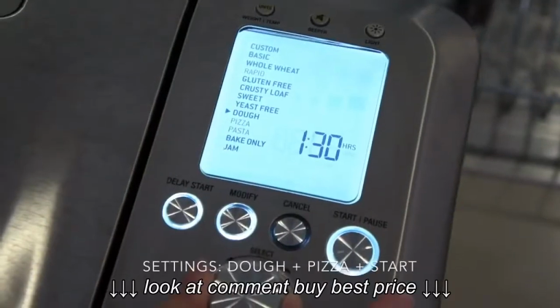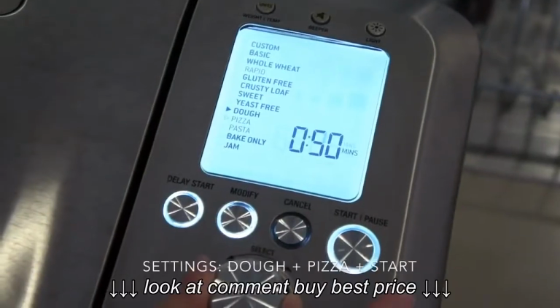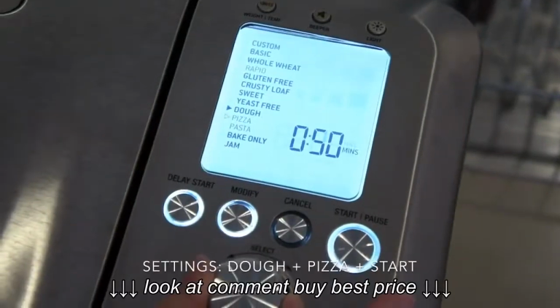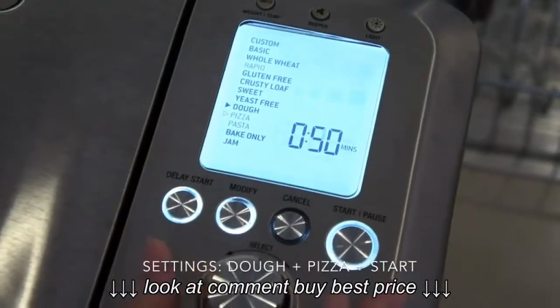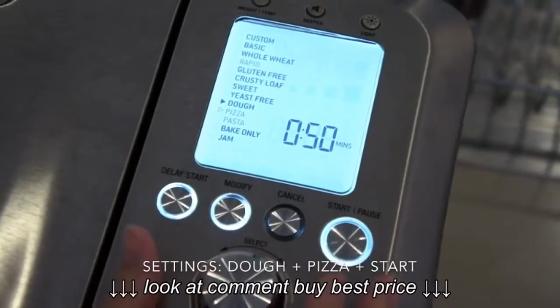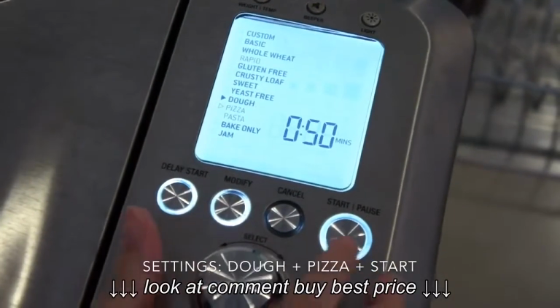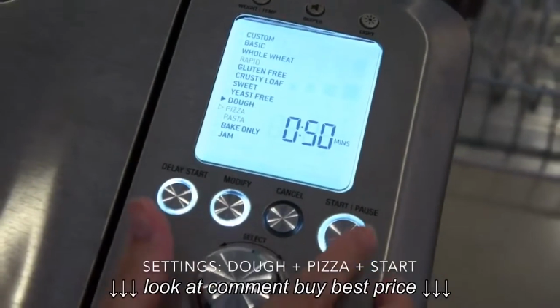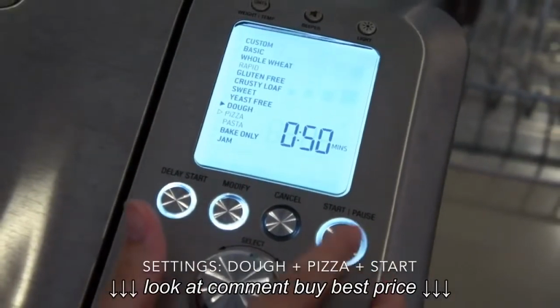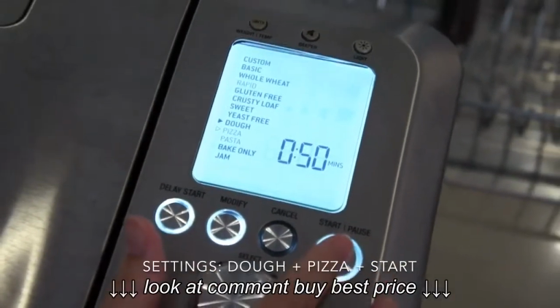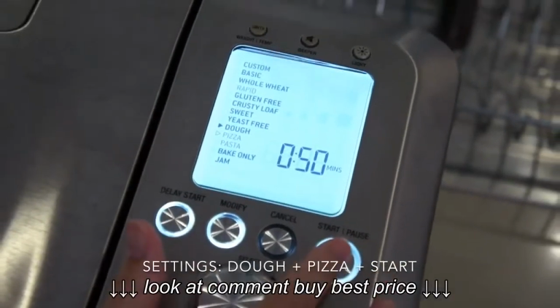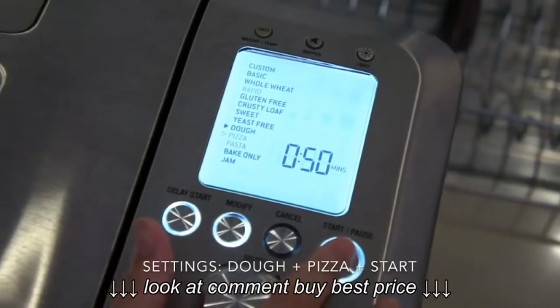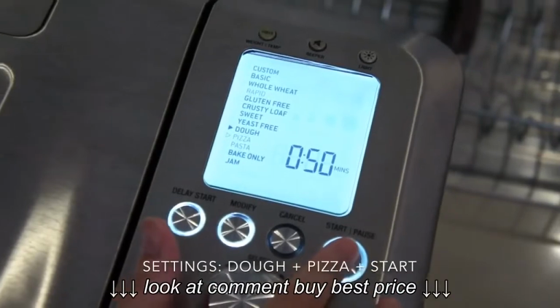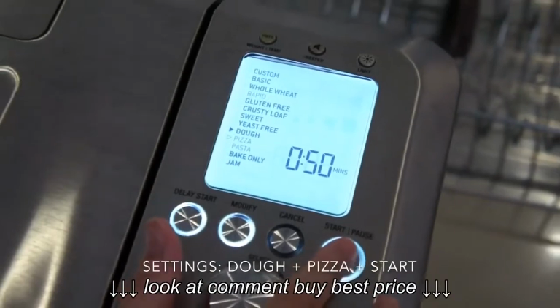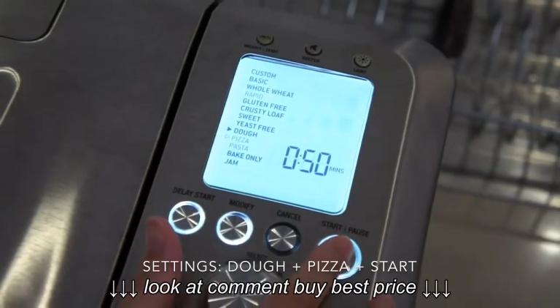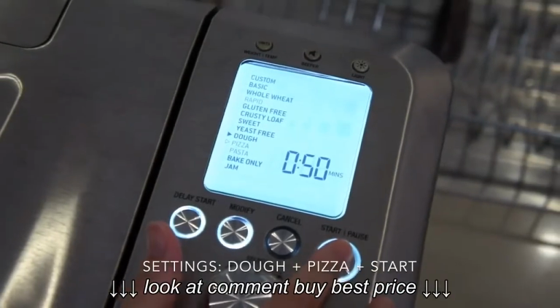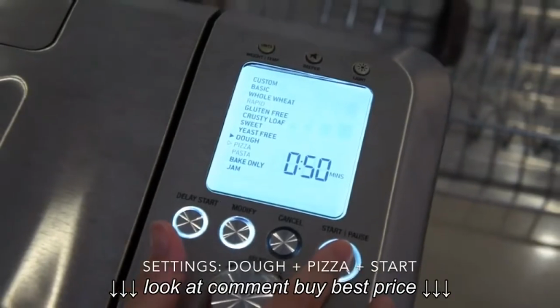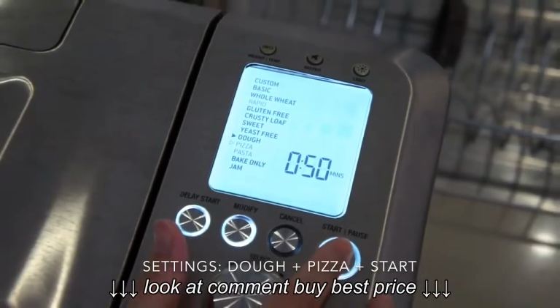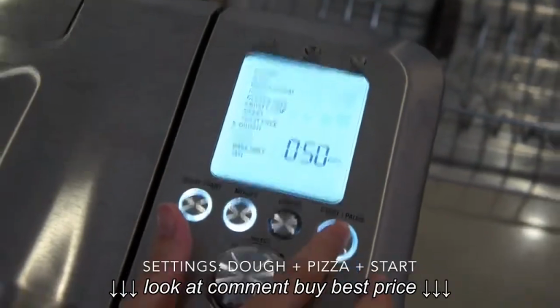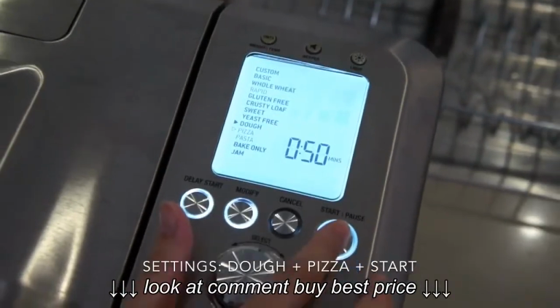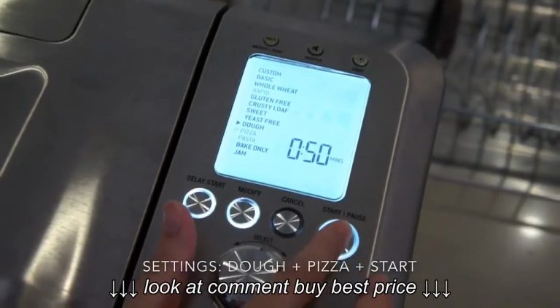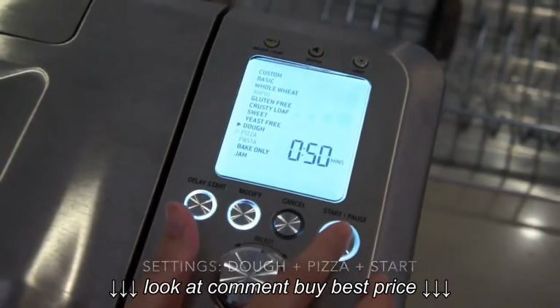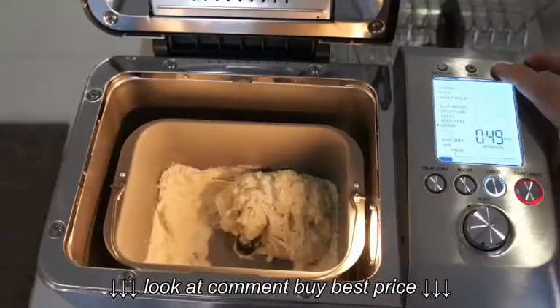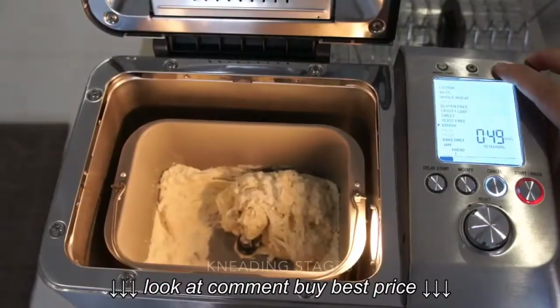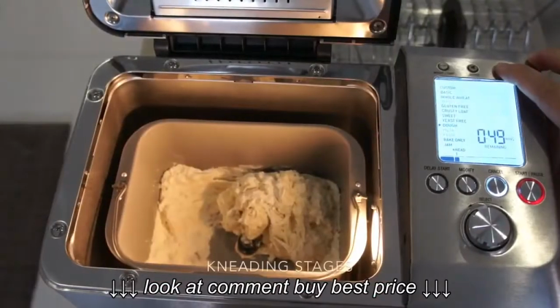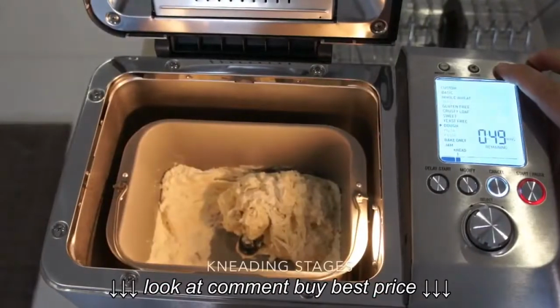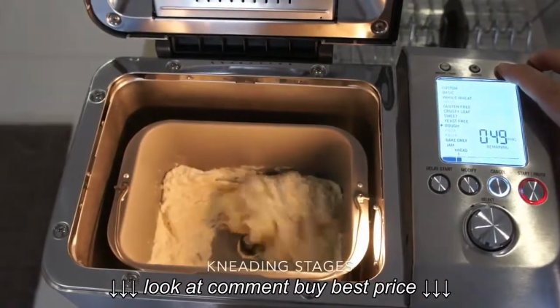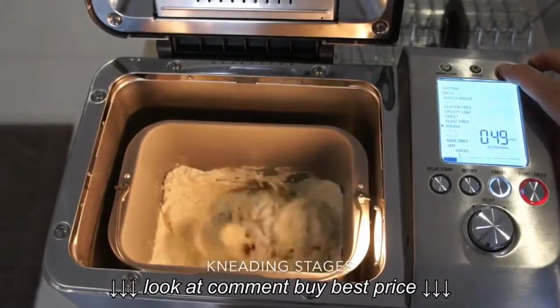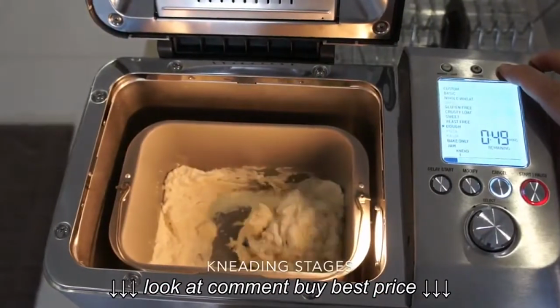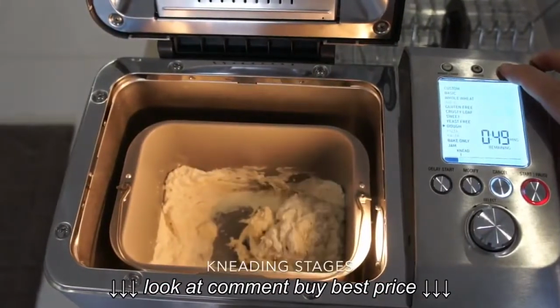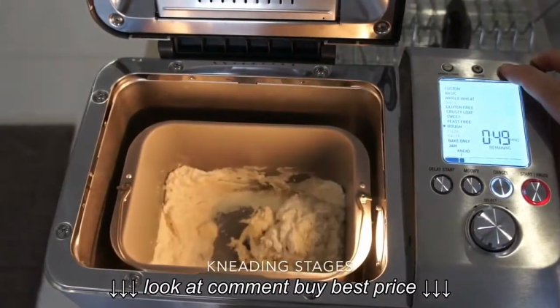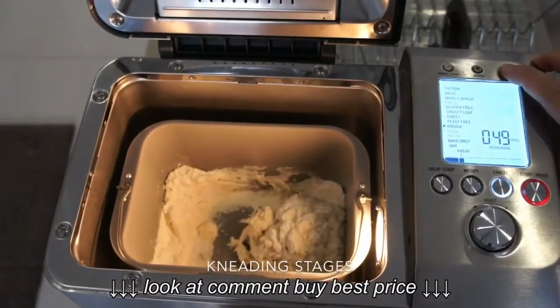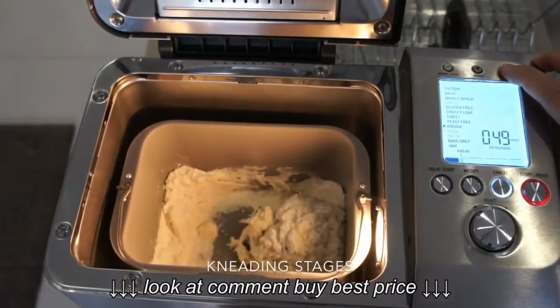Turn the settings to pizza dough — it will show 50 minutes — and press start.